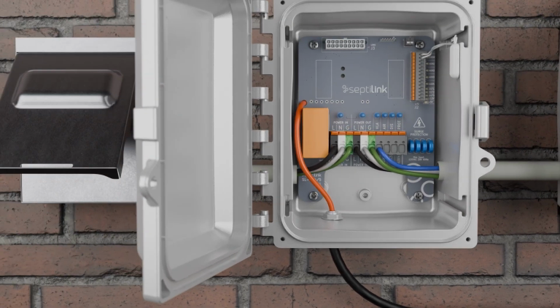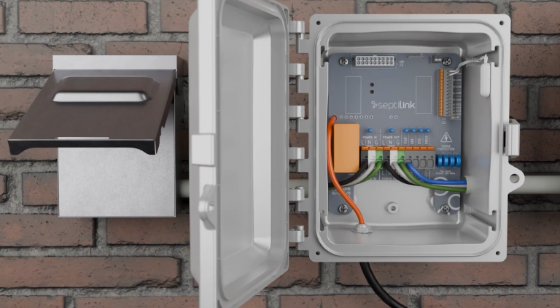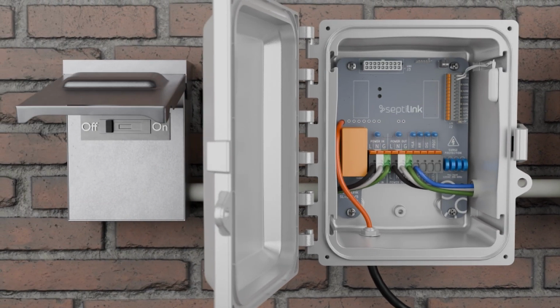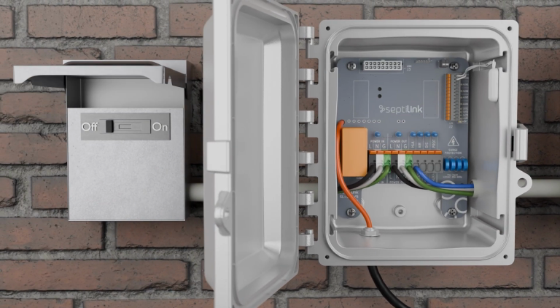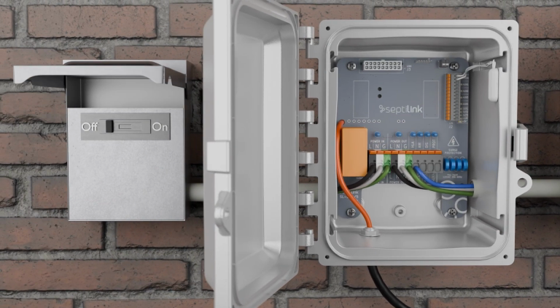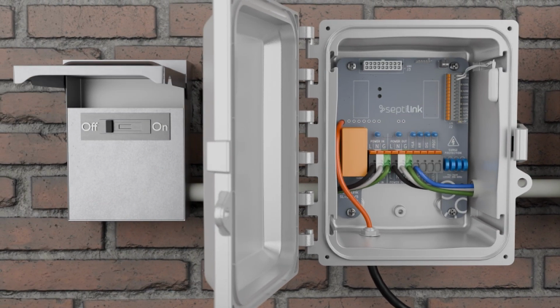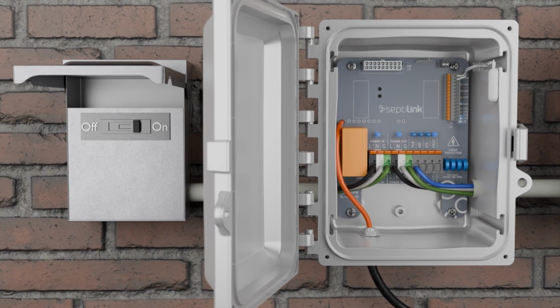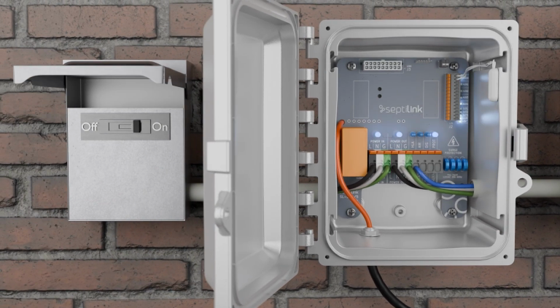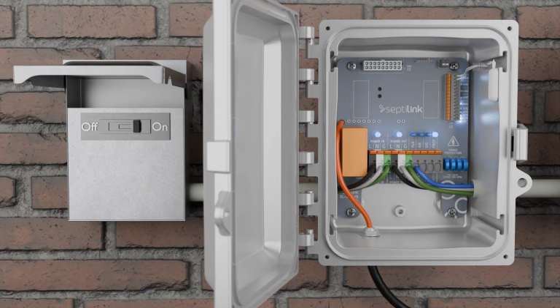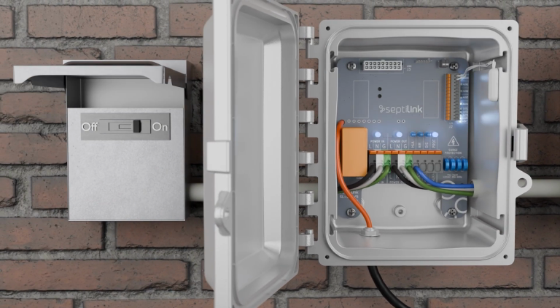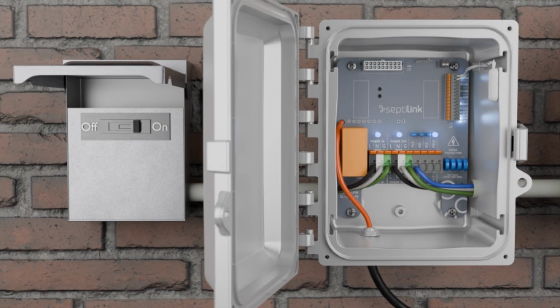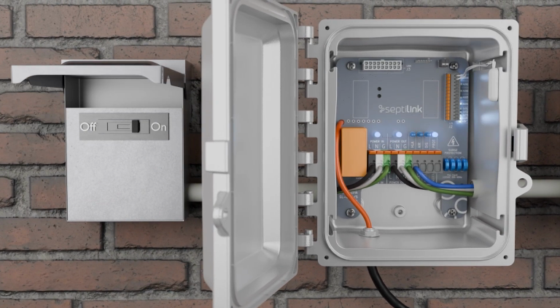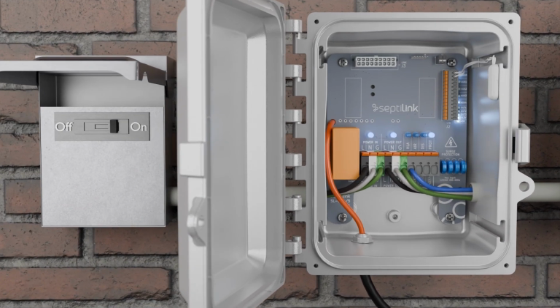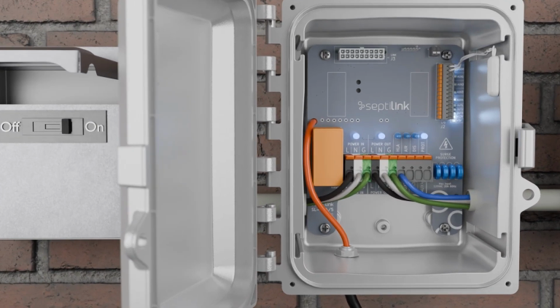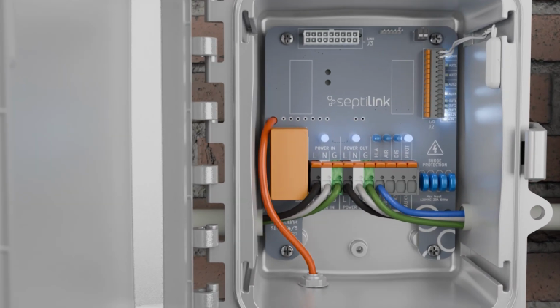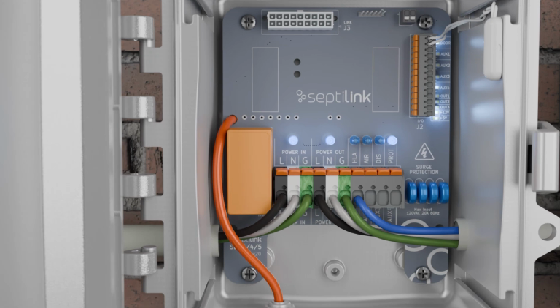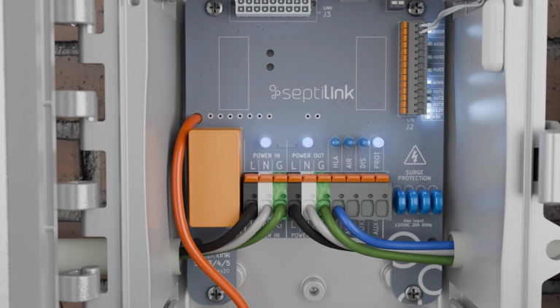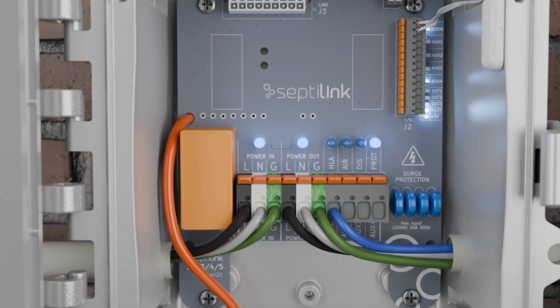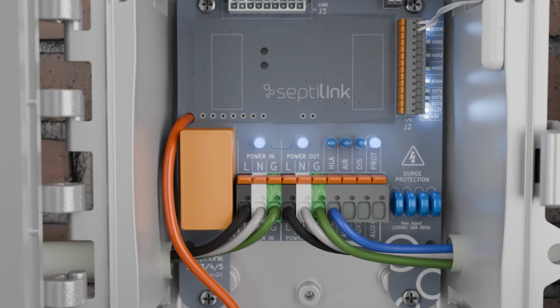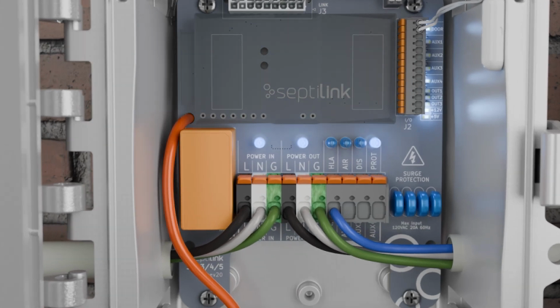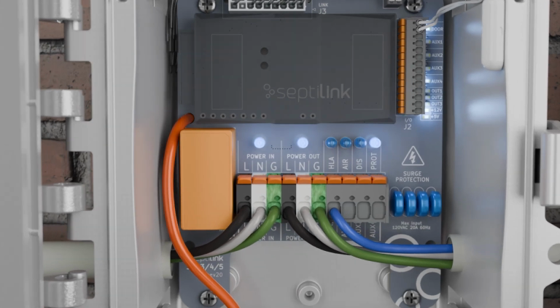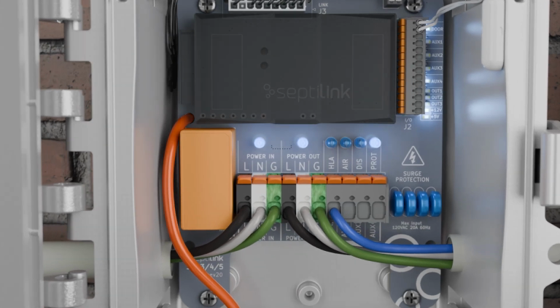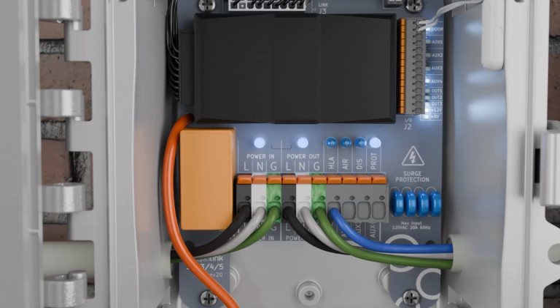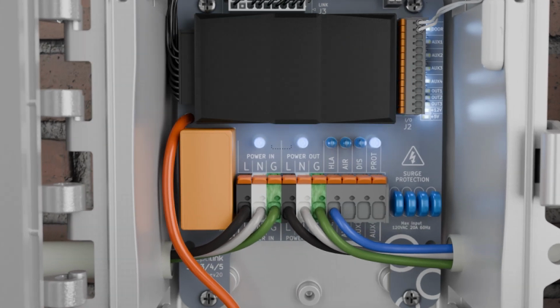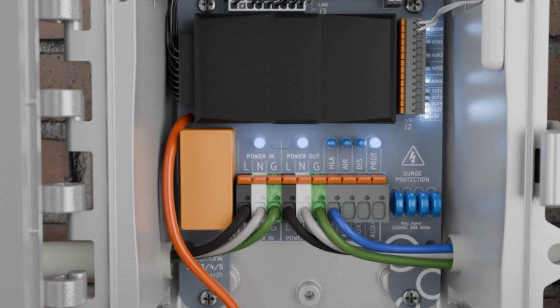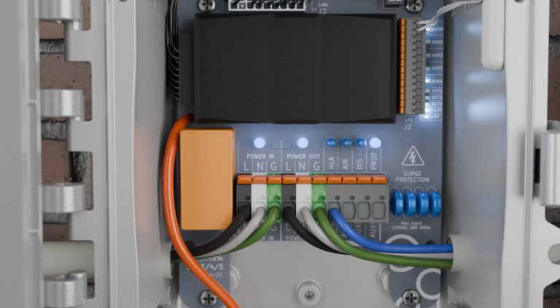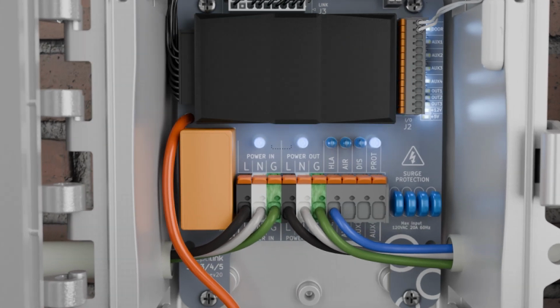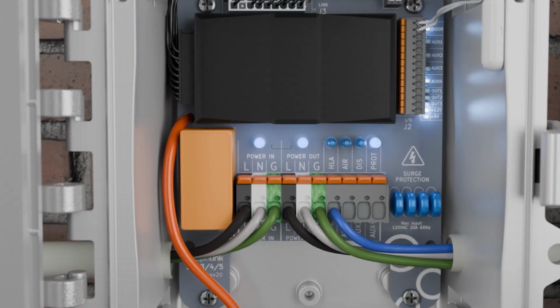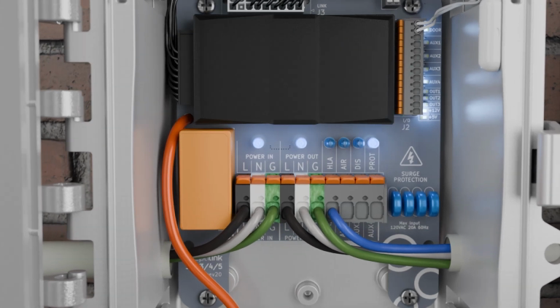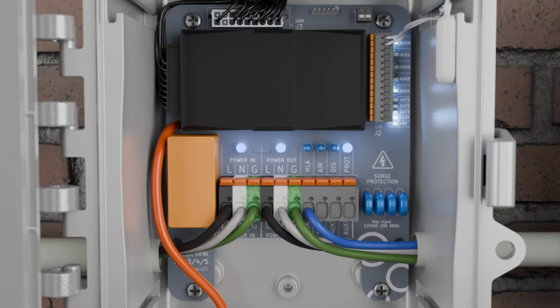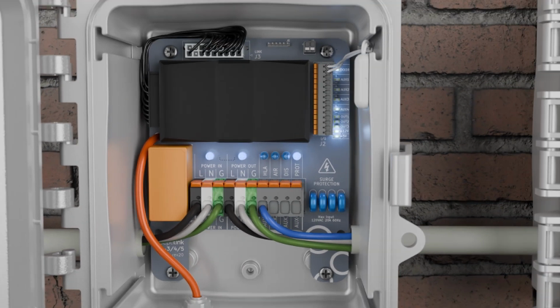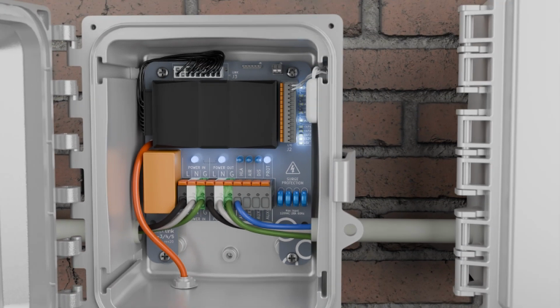Restore power to the system and activate the link device, which will automatically begin reporting to the Sepsolink cloud.